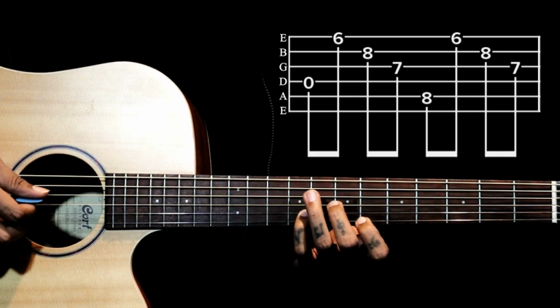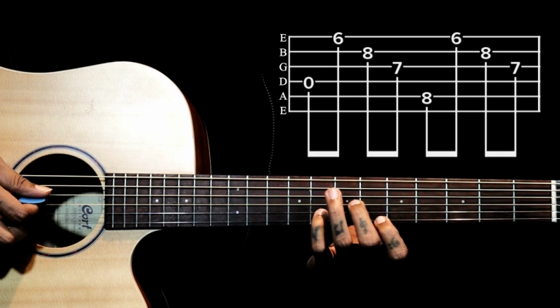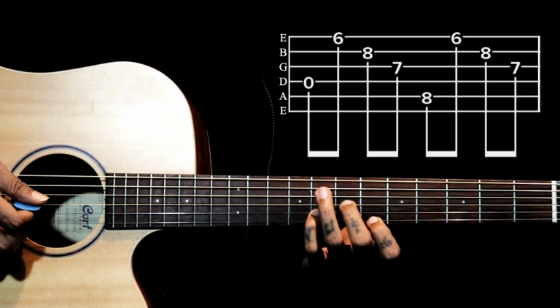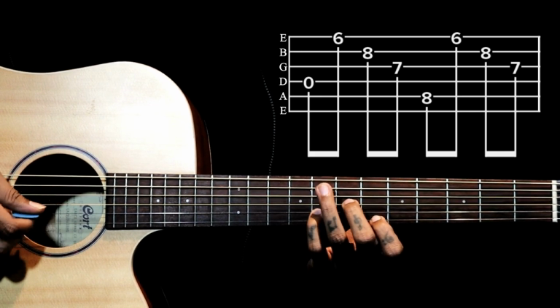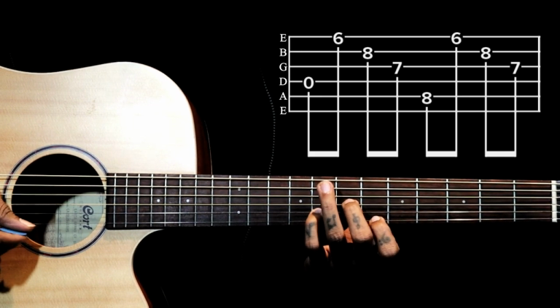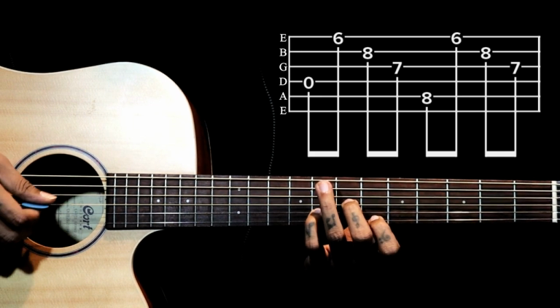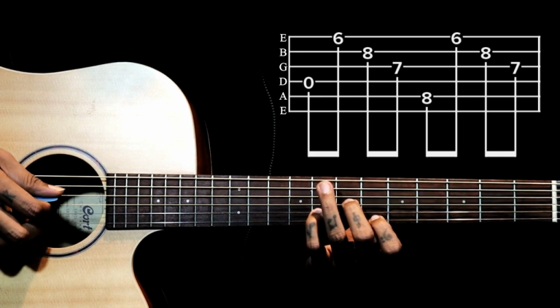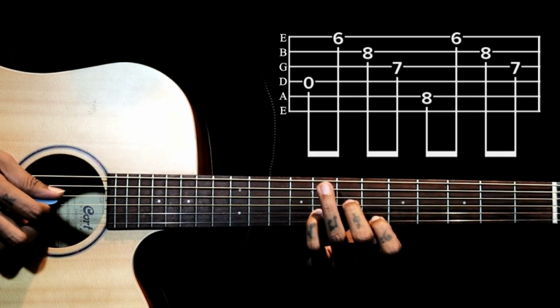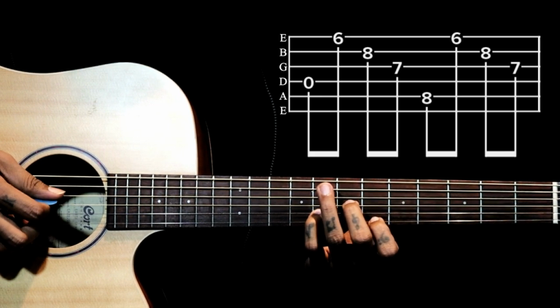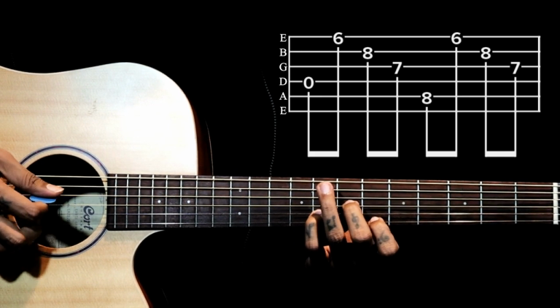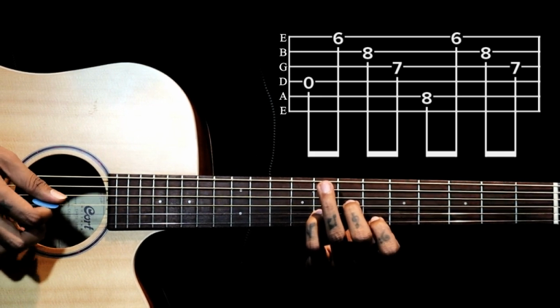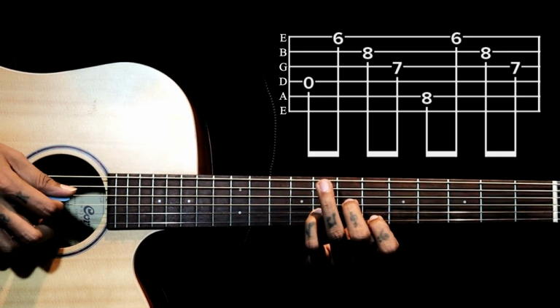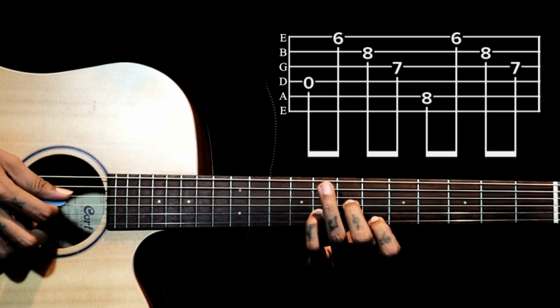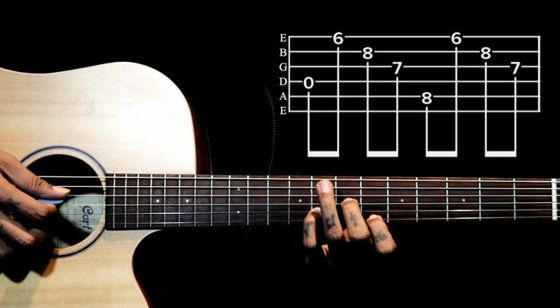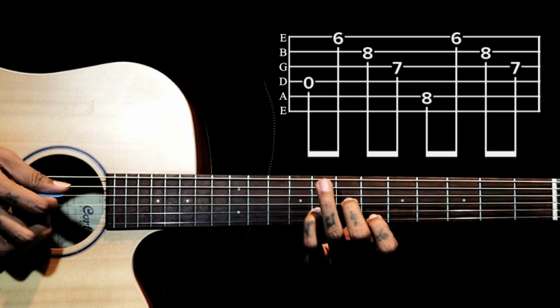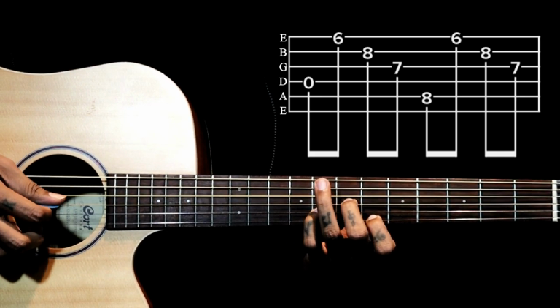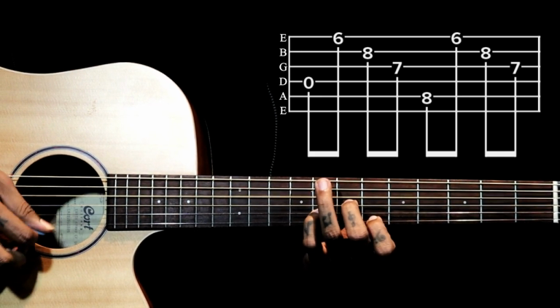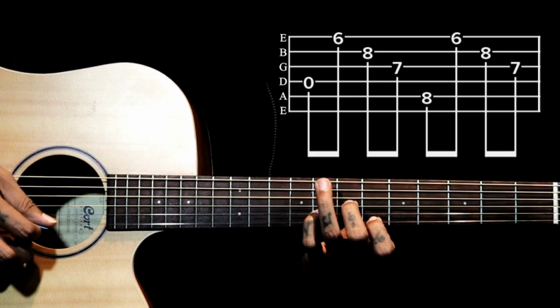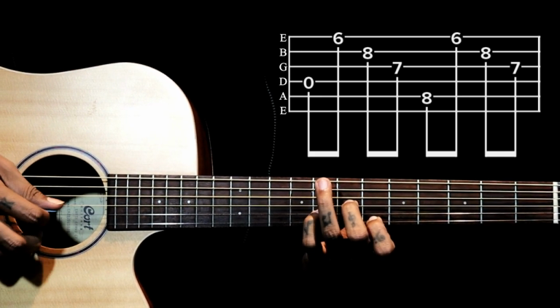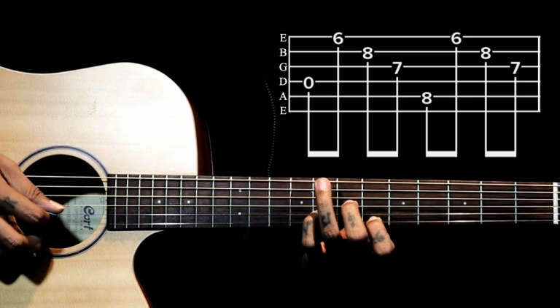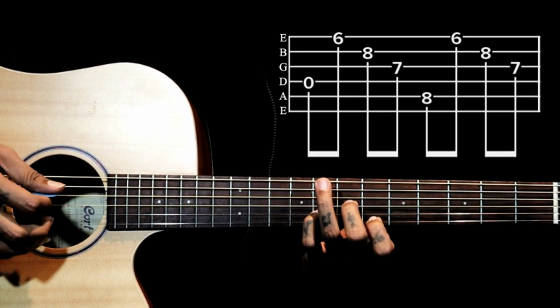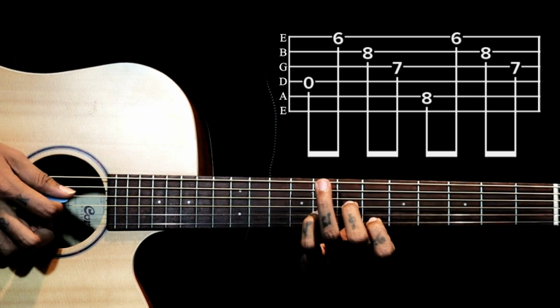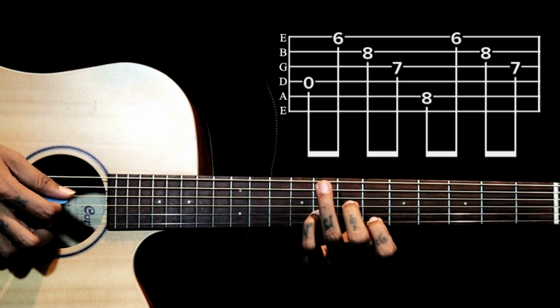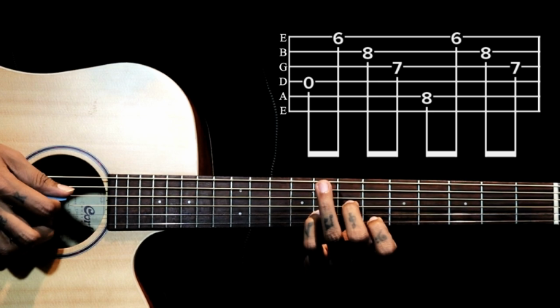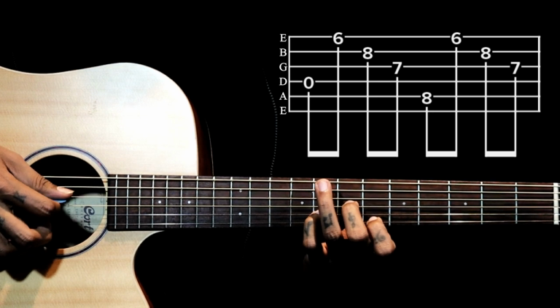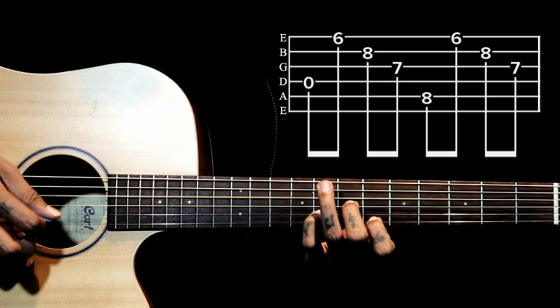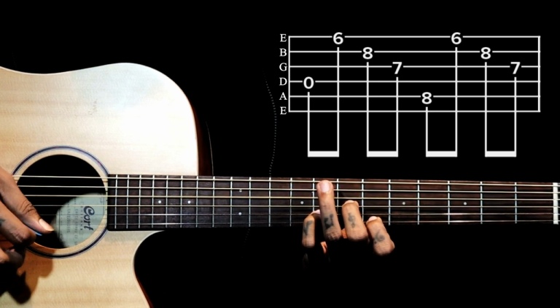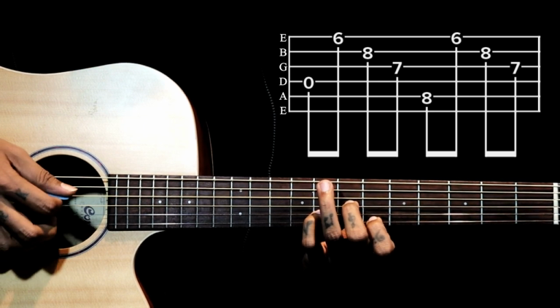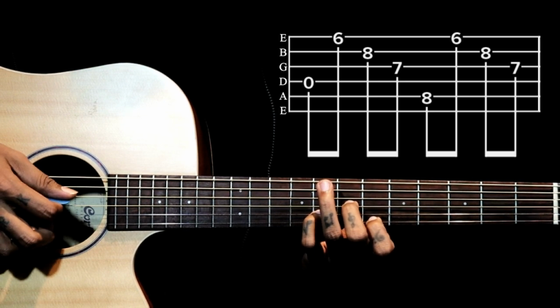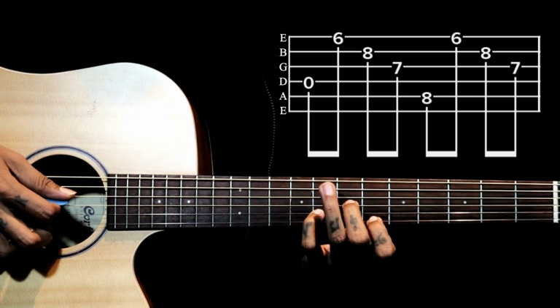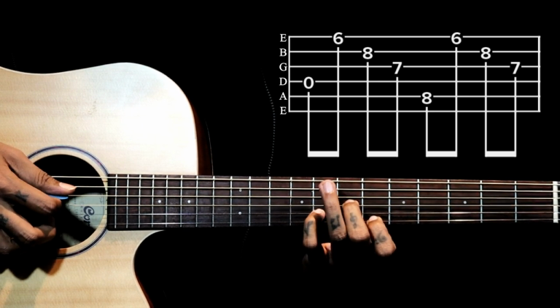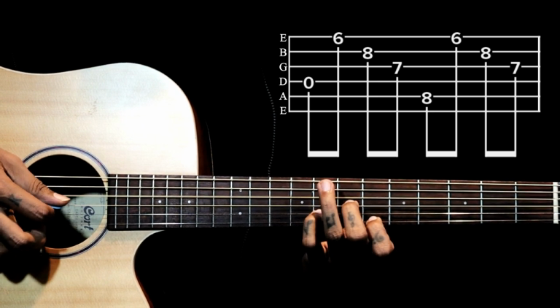Holding this shape, what we are going to pluck on the right hand is: the 4th string open, then 1, 2, 3.